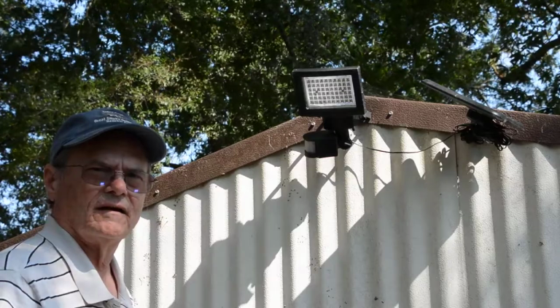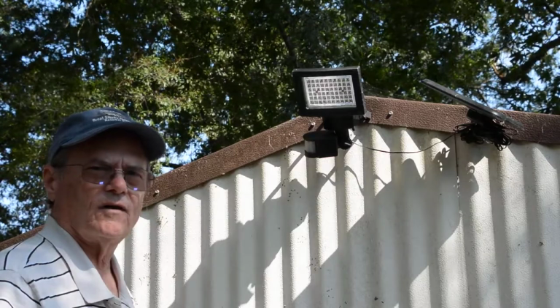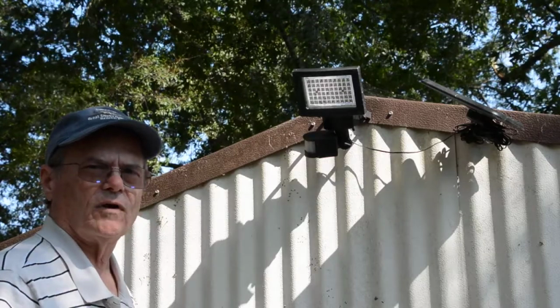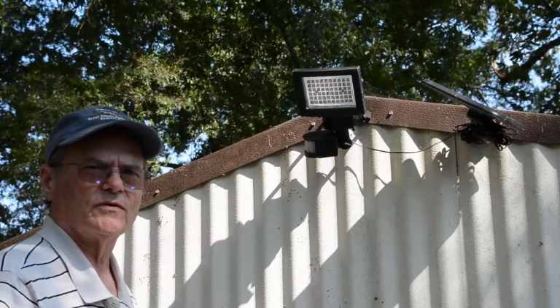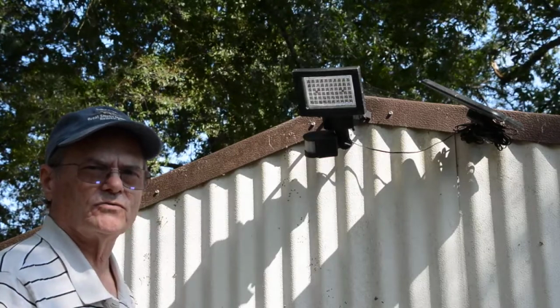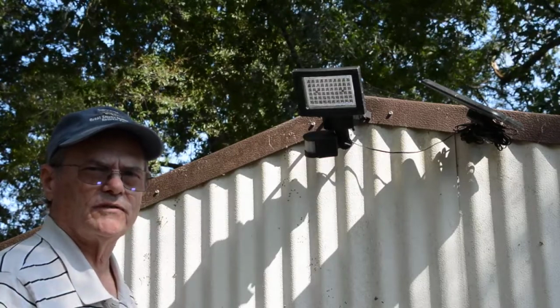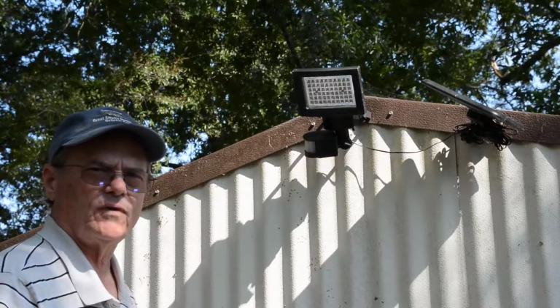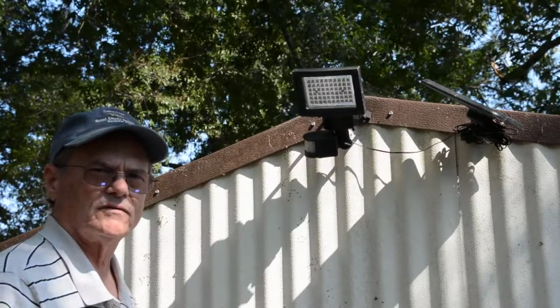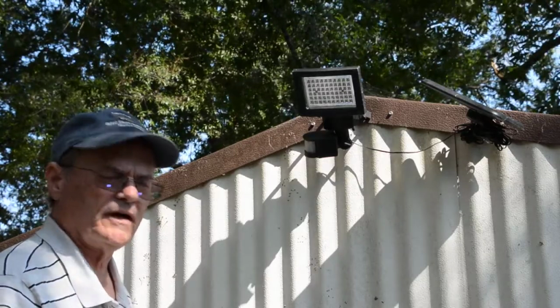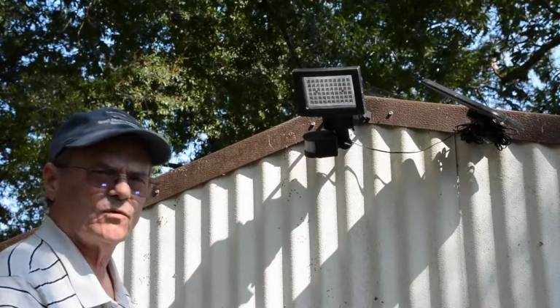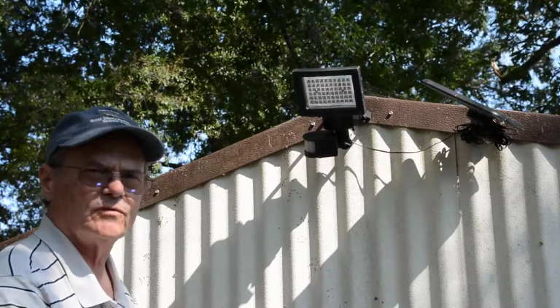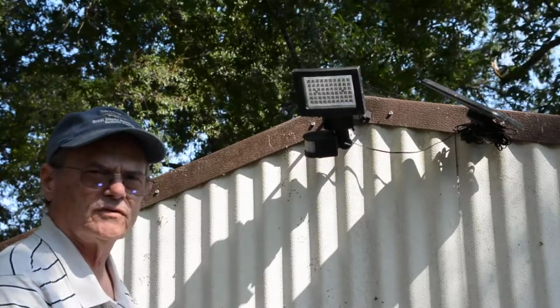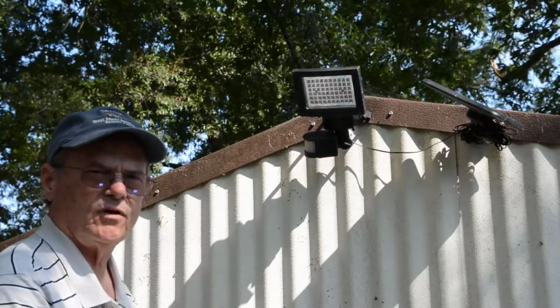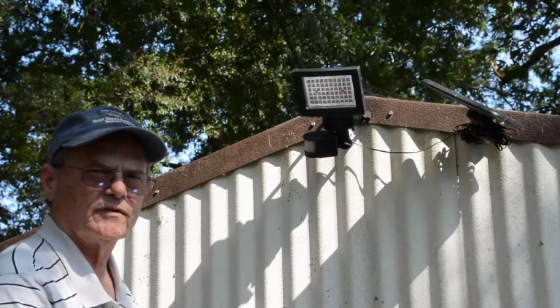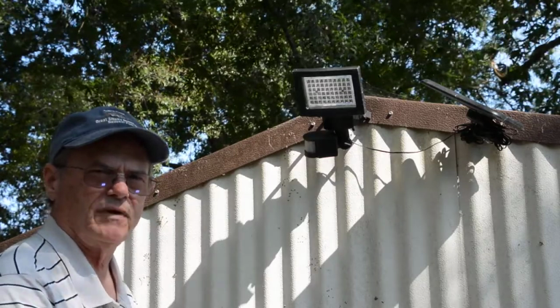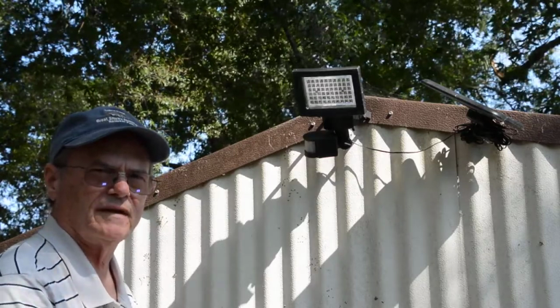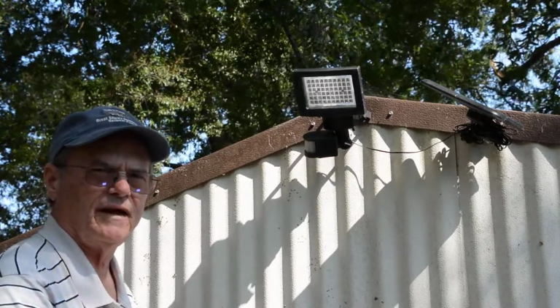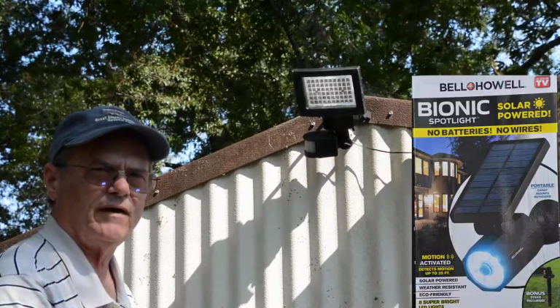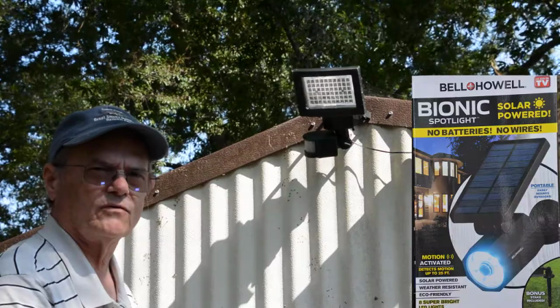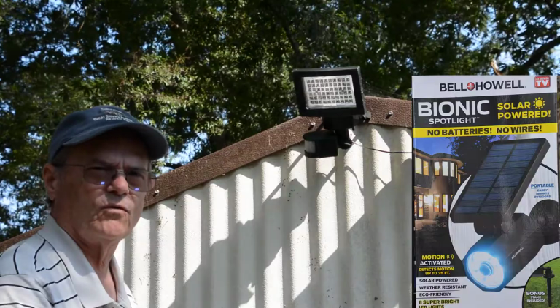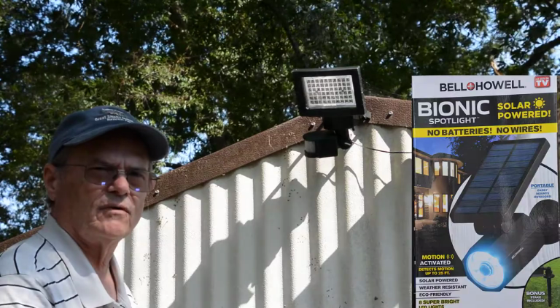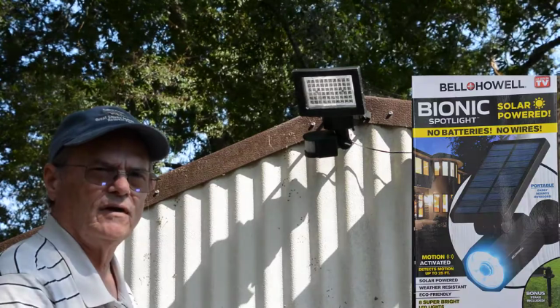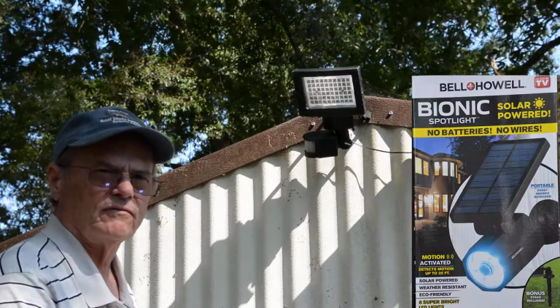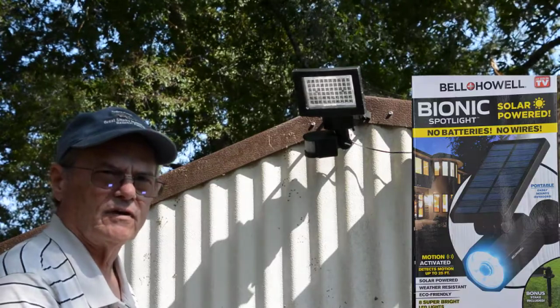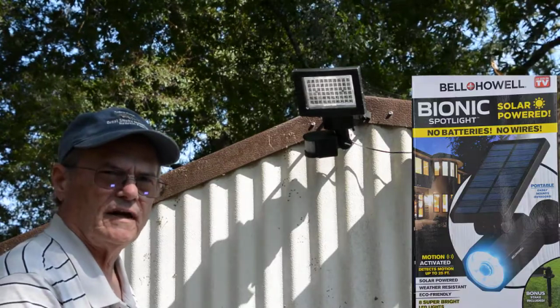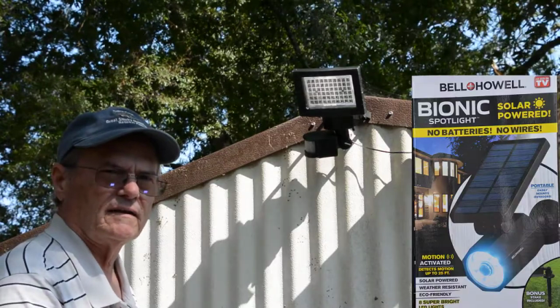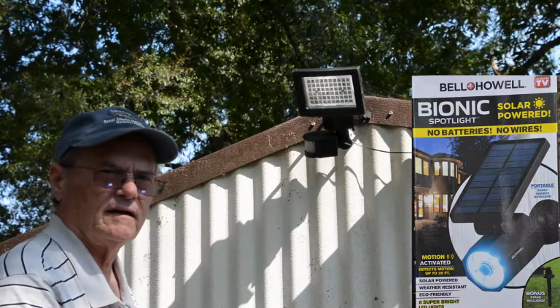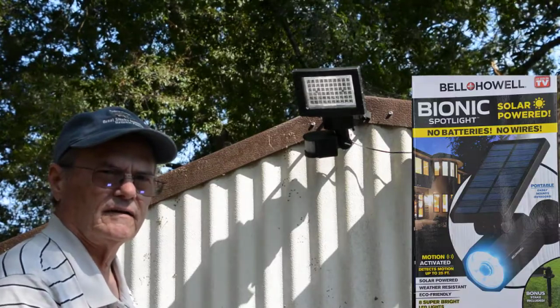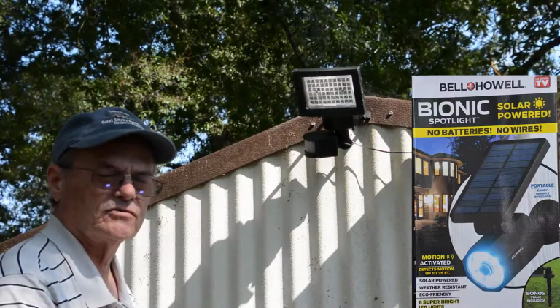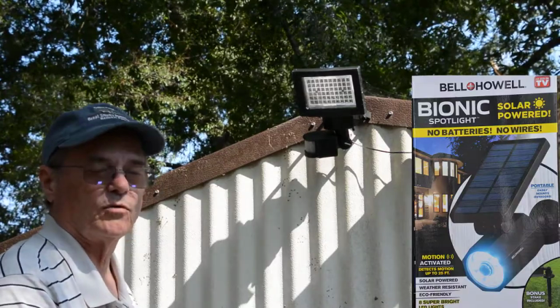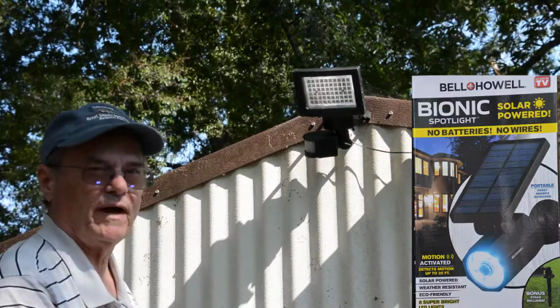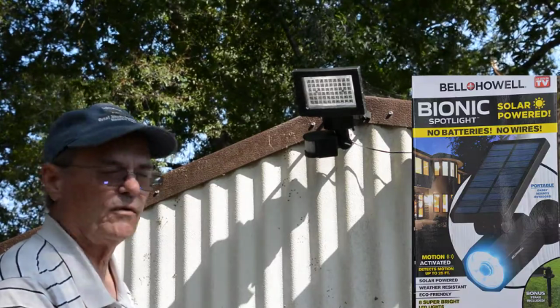Hello, welcome to Do It Yourself with Wayne. Today we're going to be installing this Bell and Howell outdoor floodlight that is solar powered.